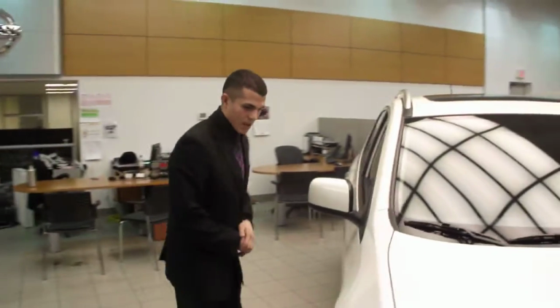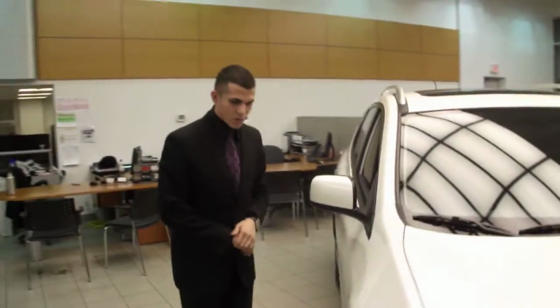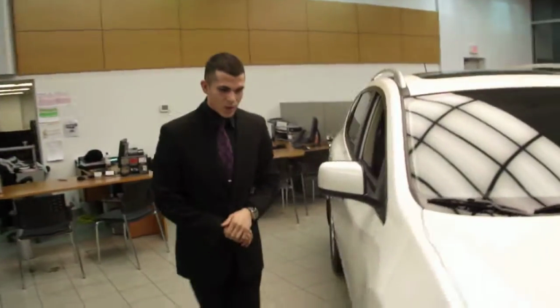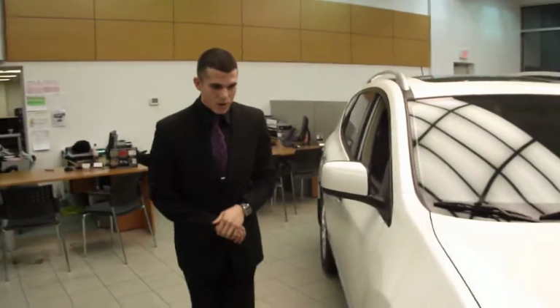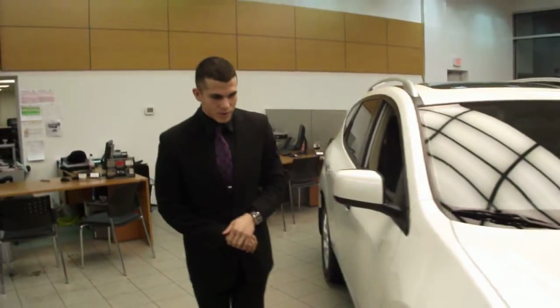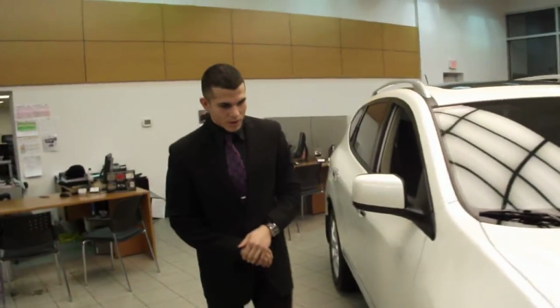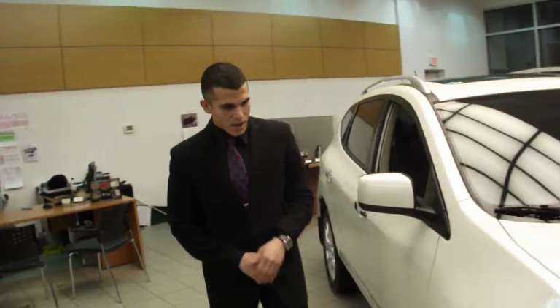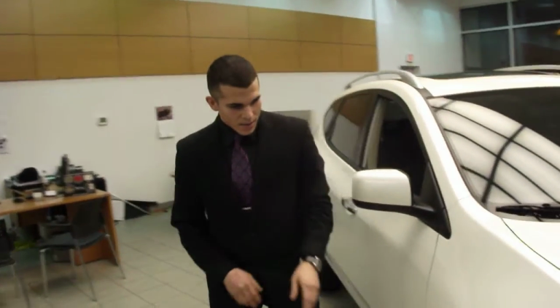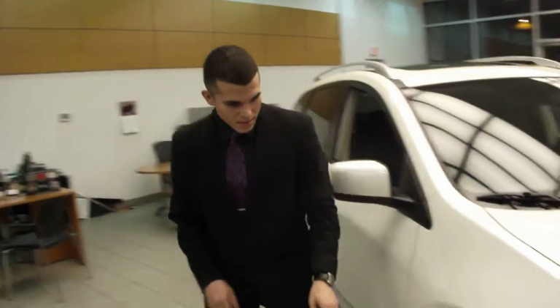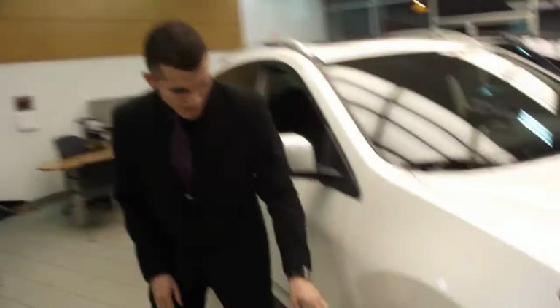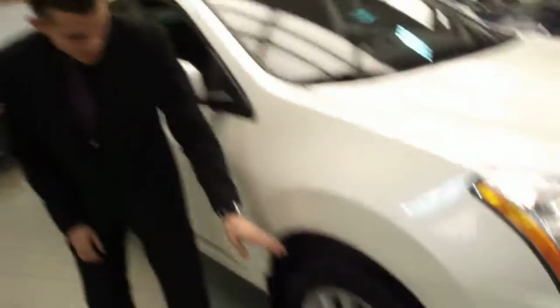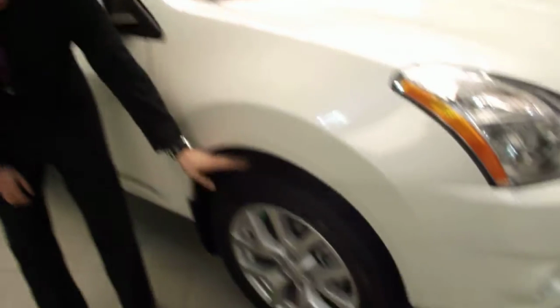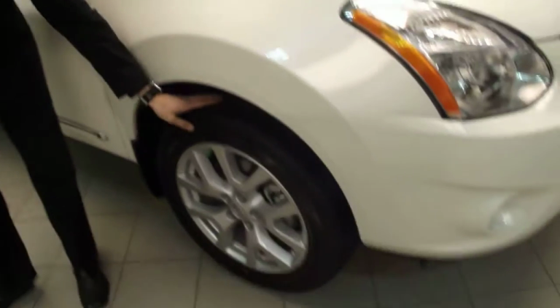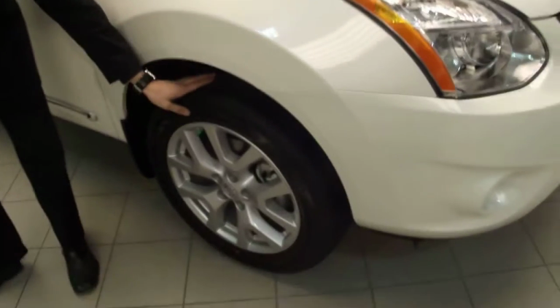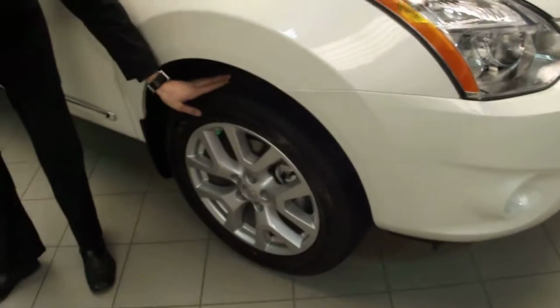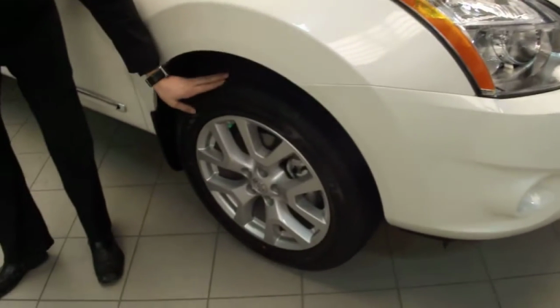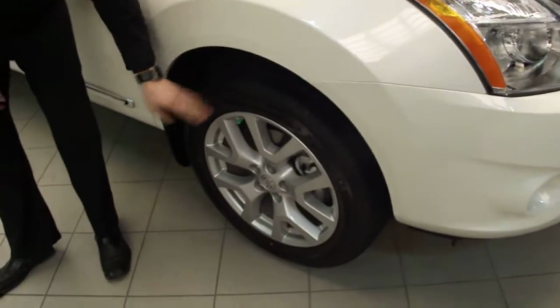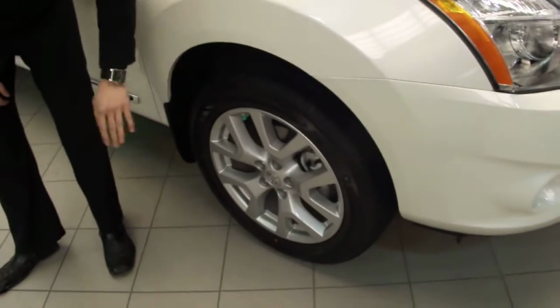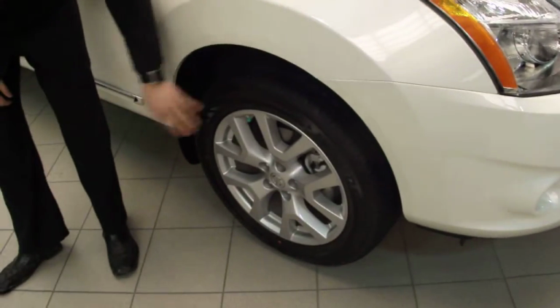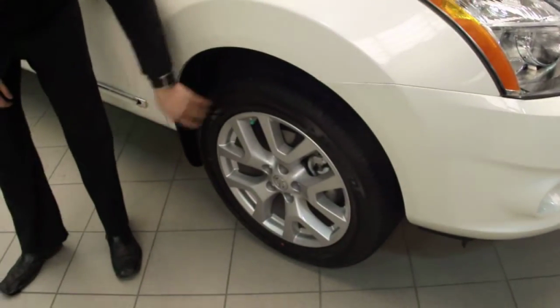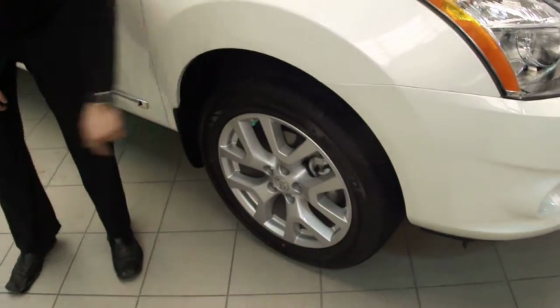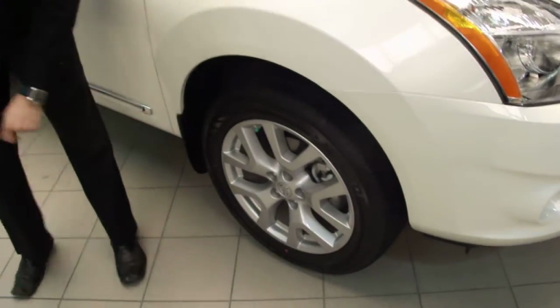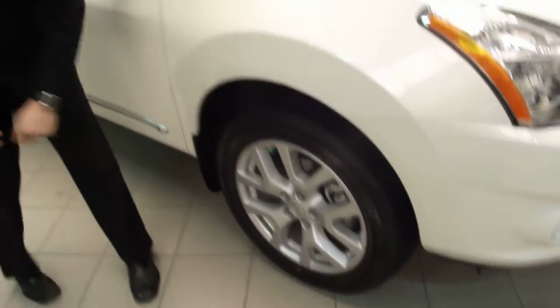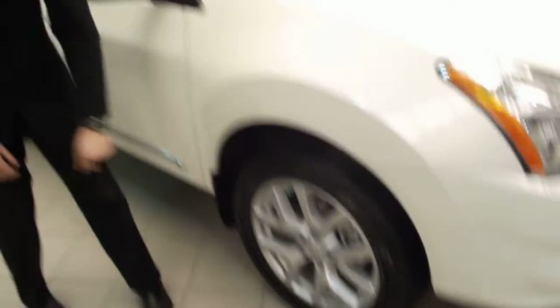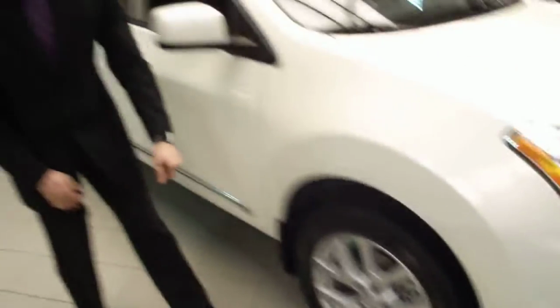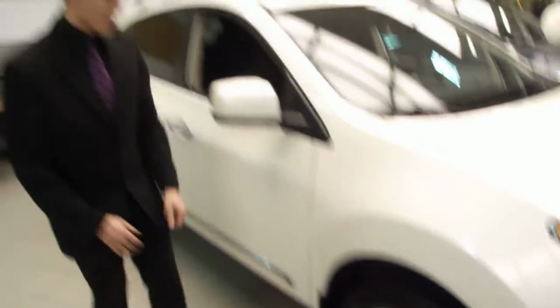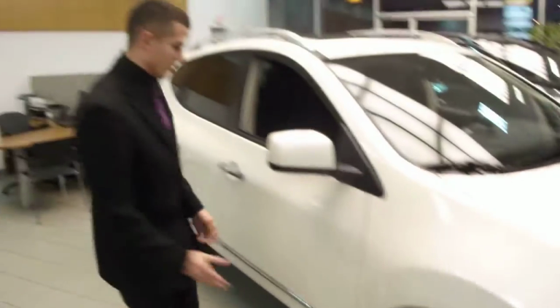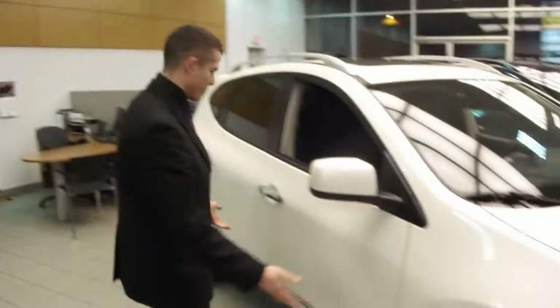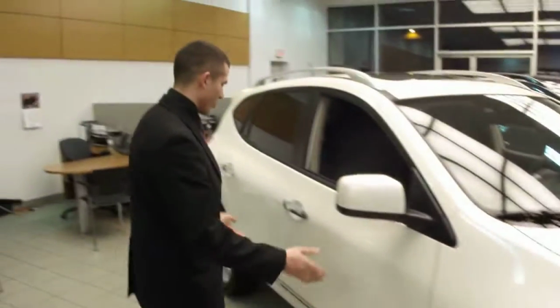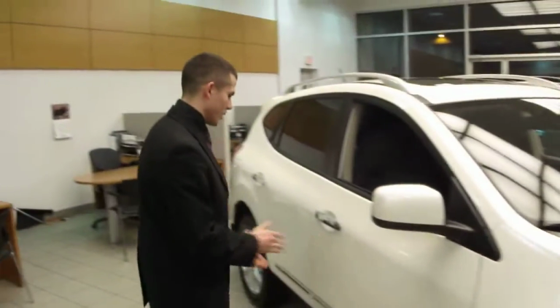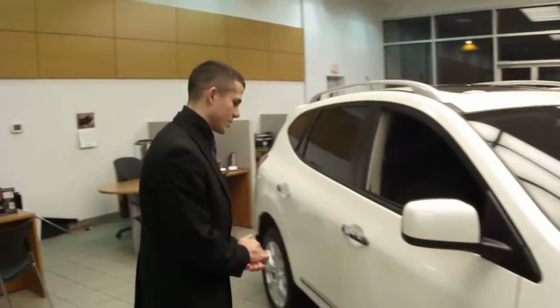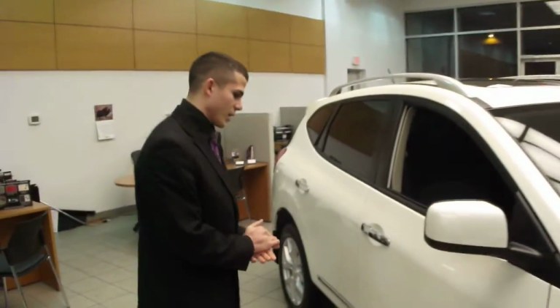As we come around here, this specific Rogue comes with our 18-inch alloy wheels, as well as the four-wheel disc brakes.